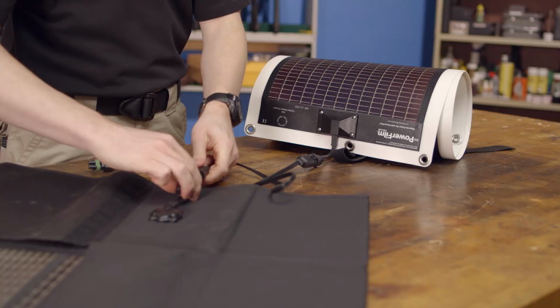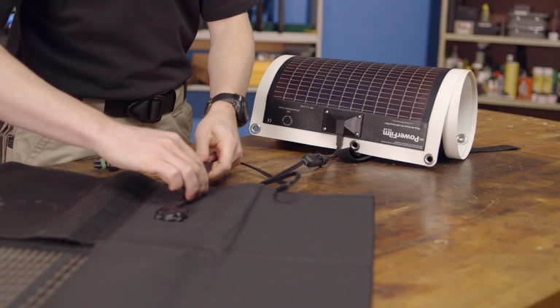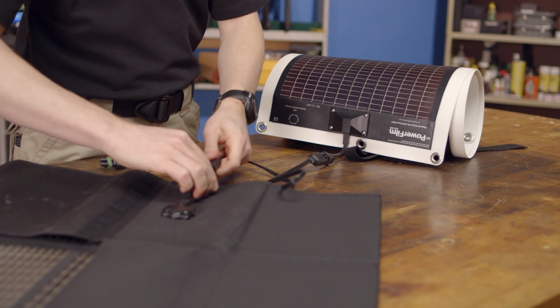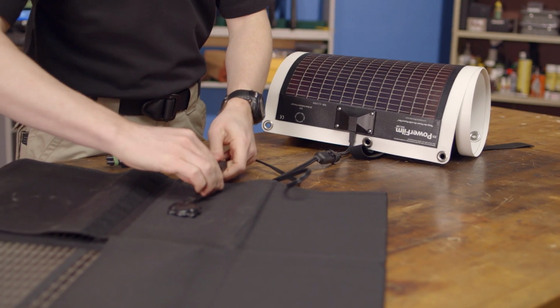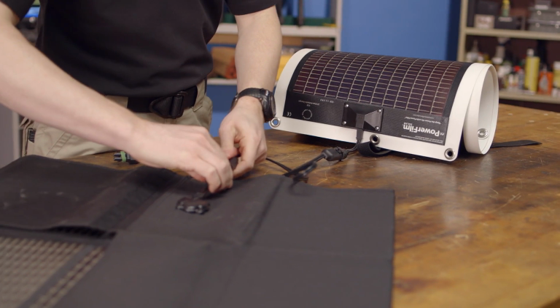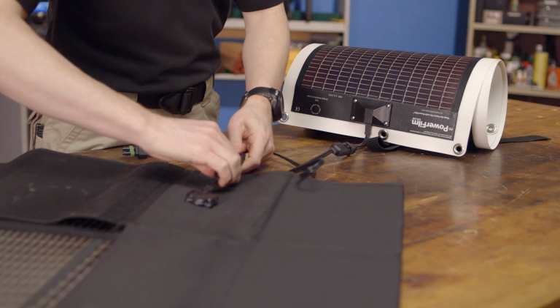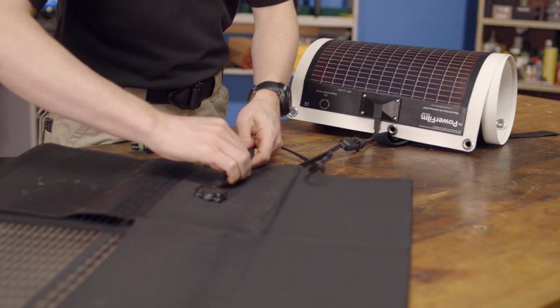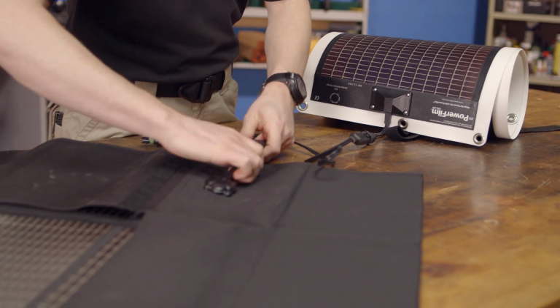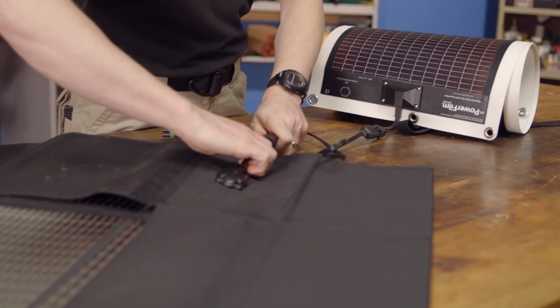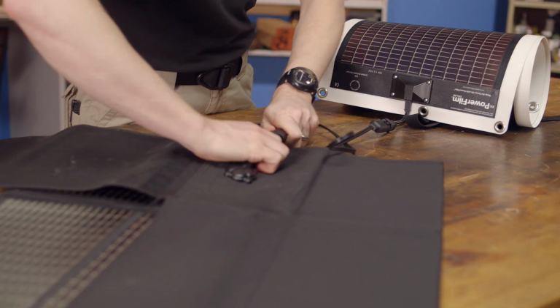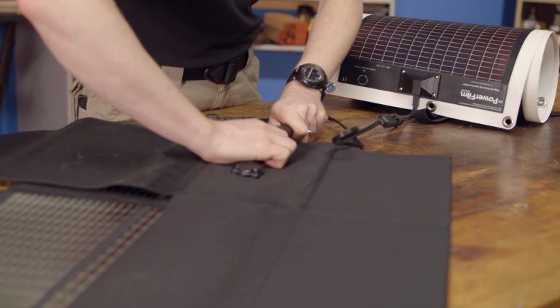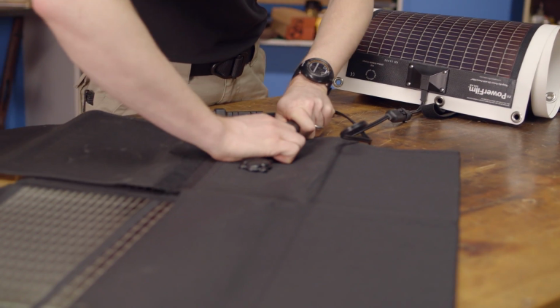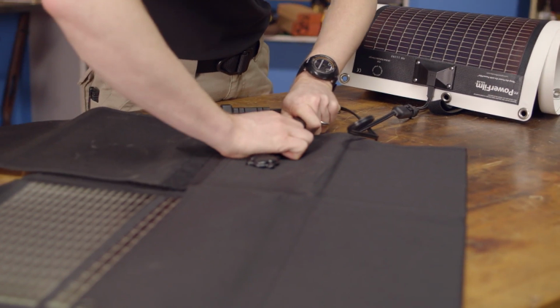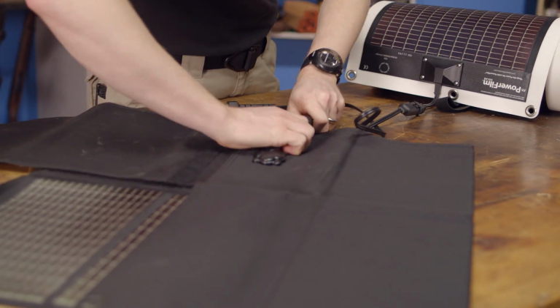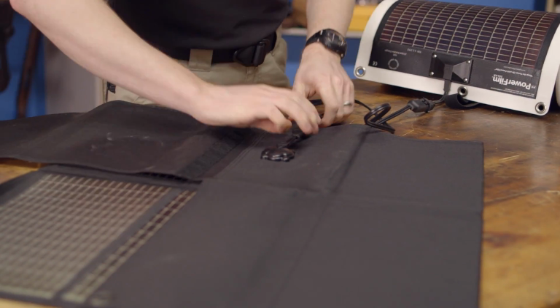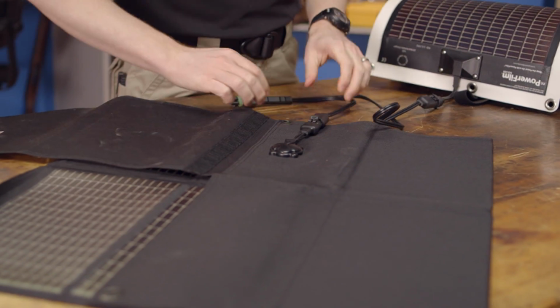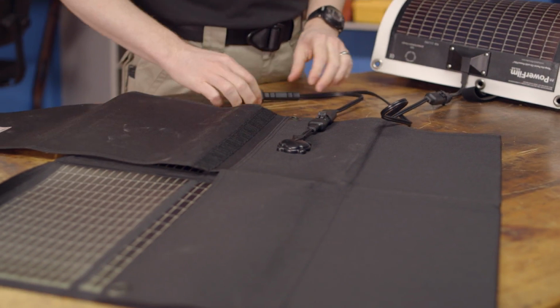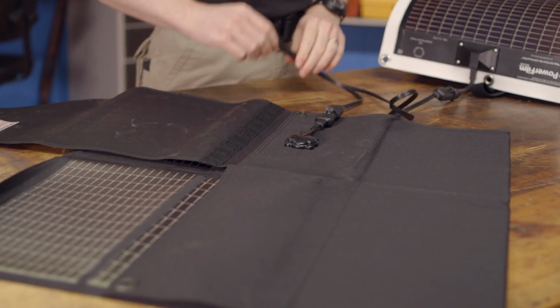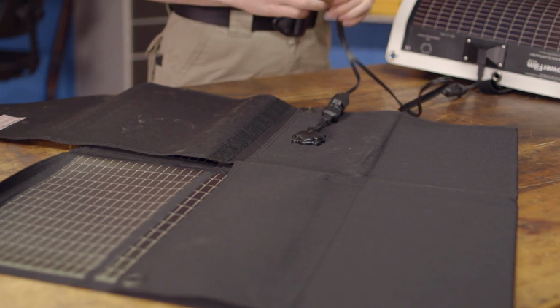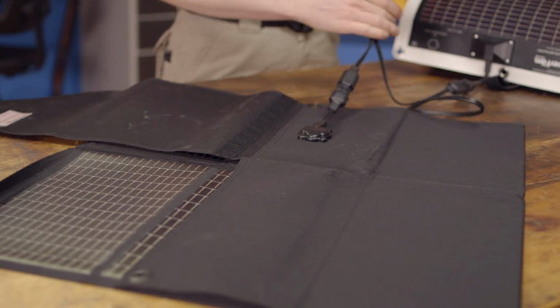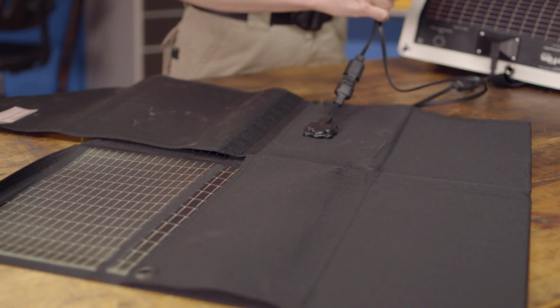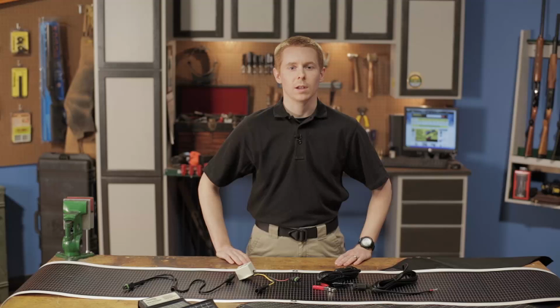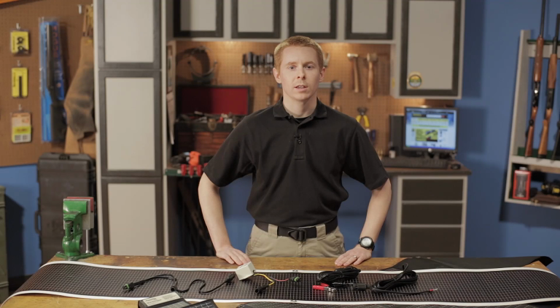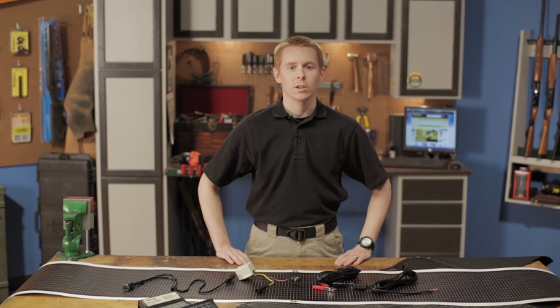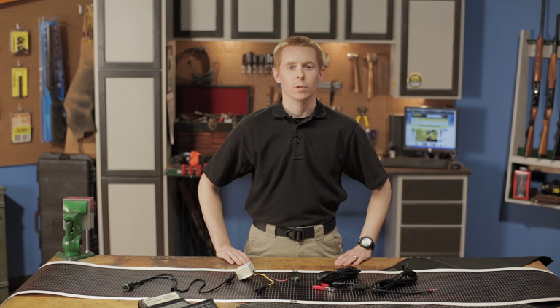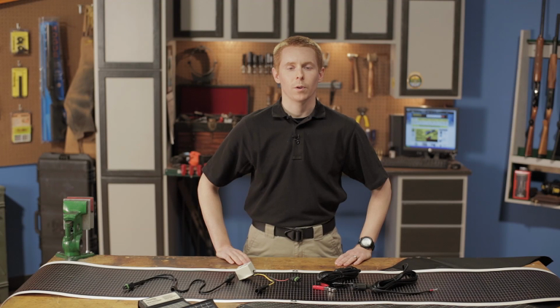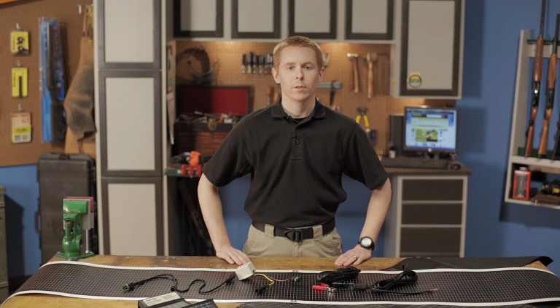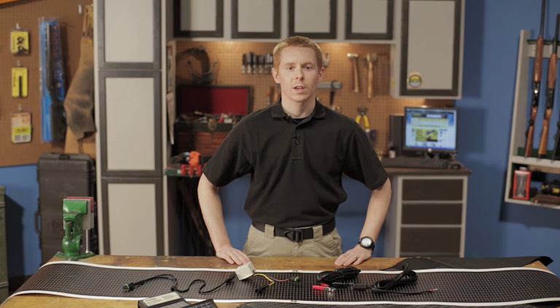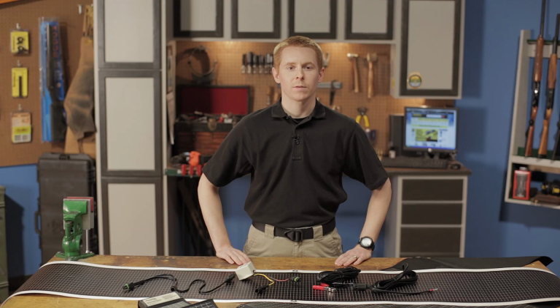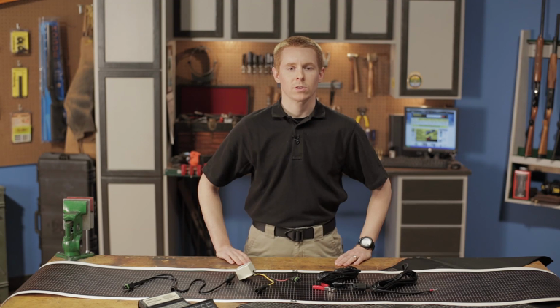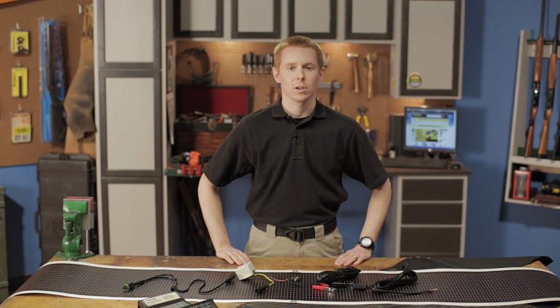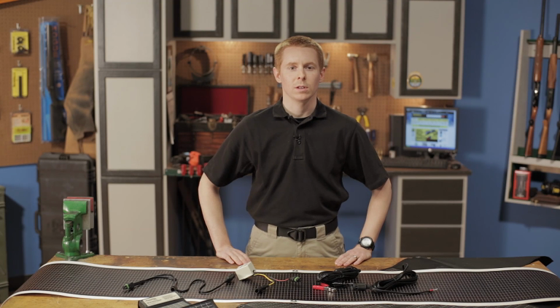Like all products sold by Brownells, the entire line of Powerfilm products are backed by our 100% unconditional forever satisfaction guarantee.